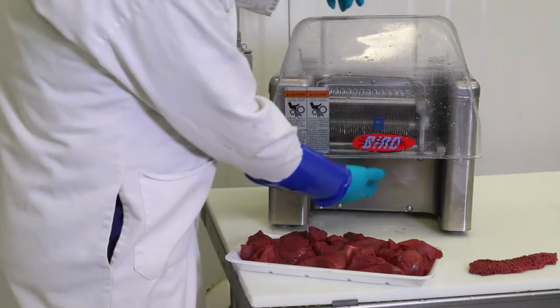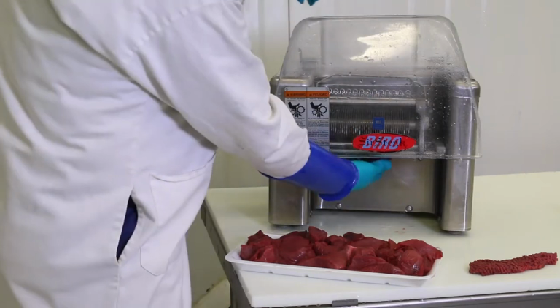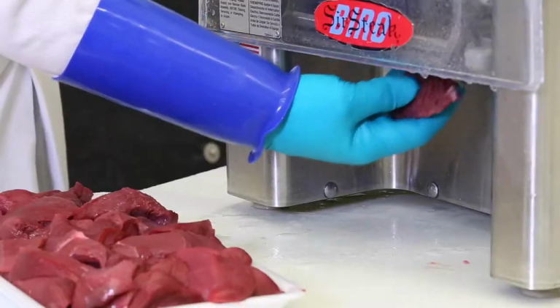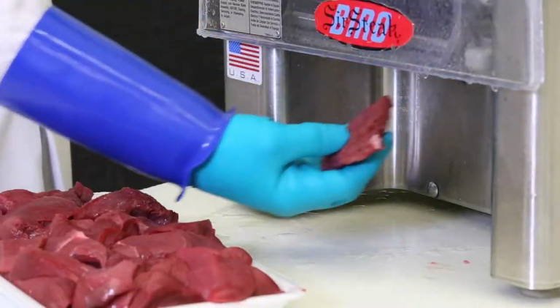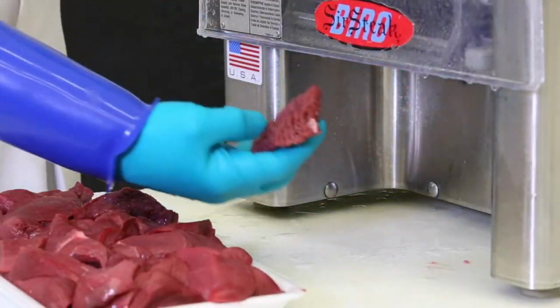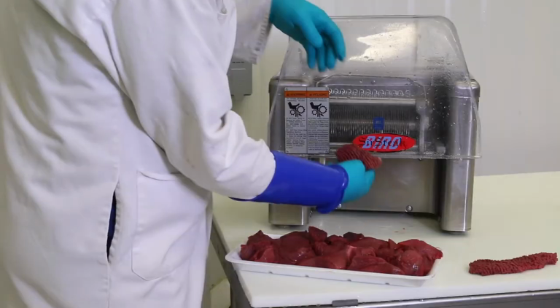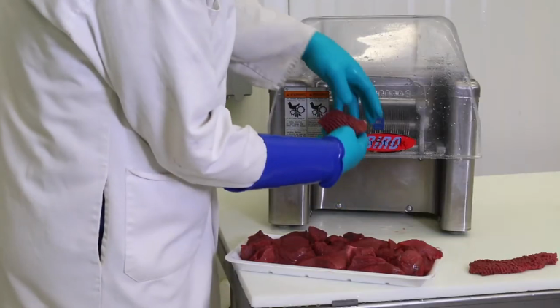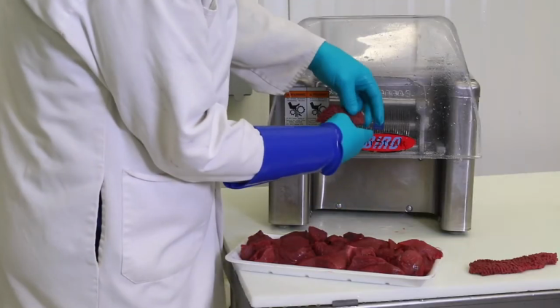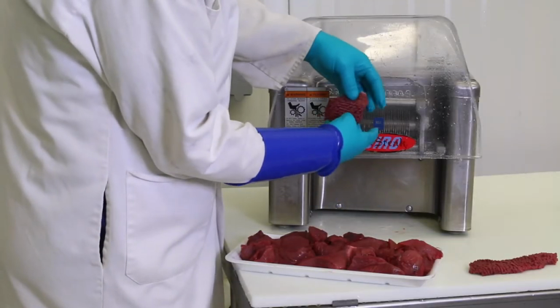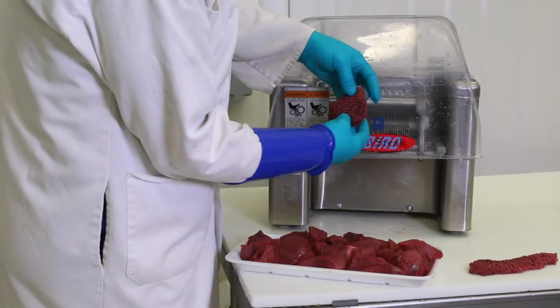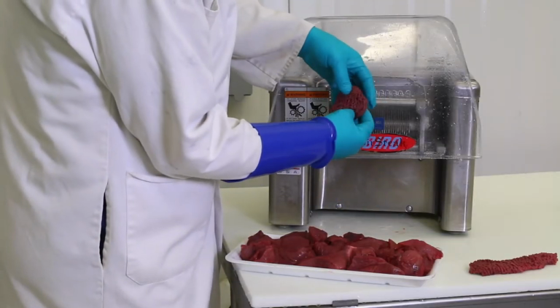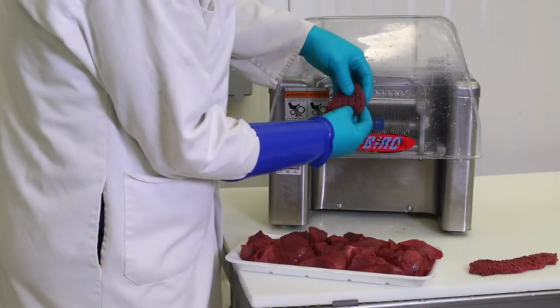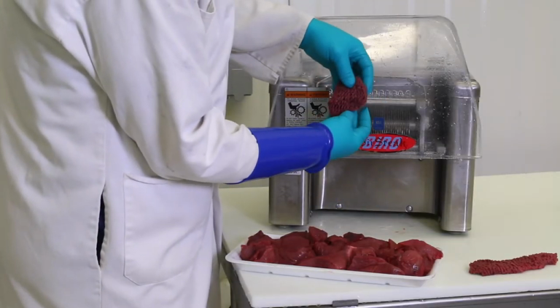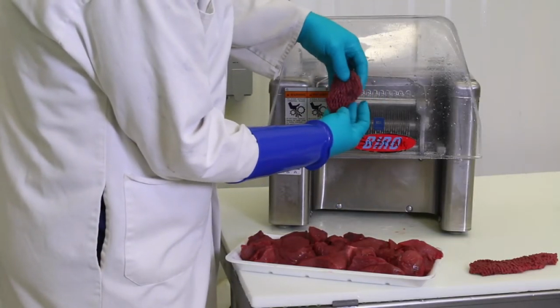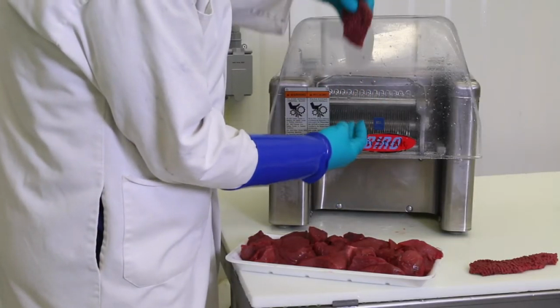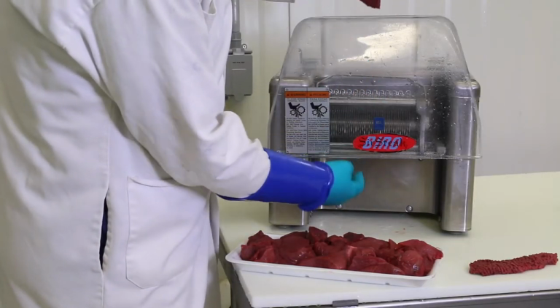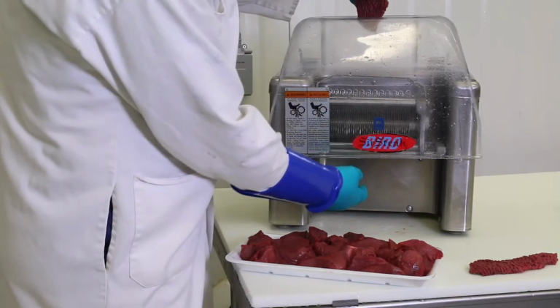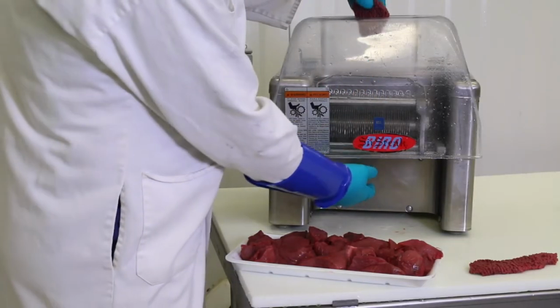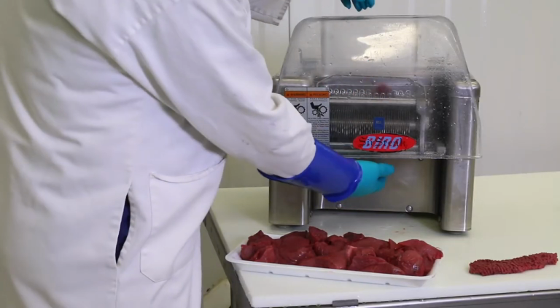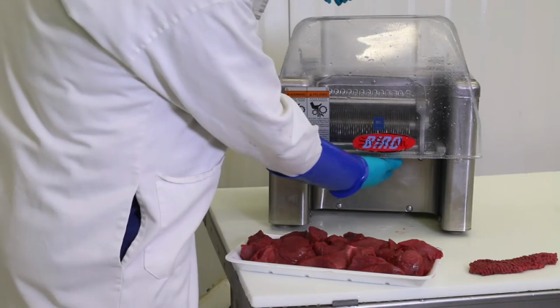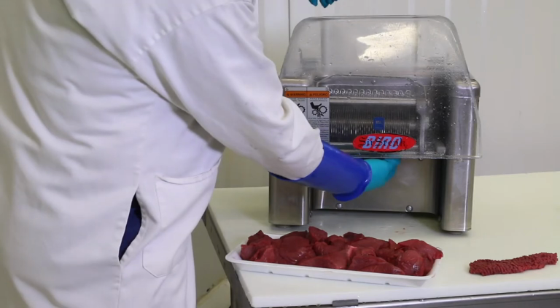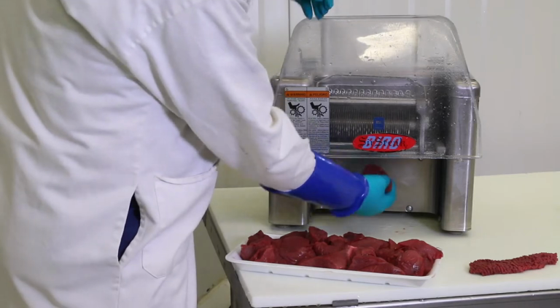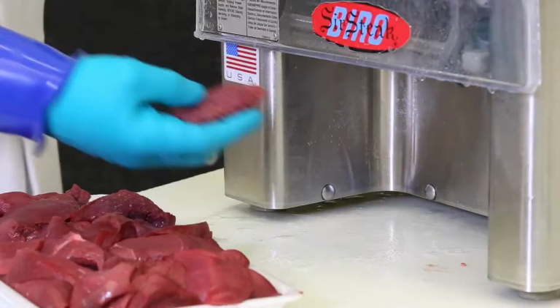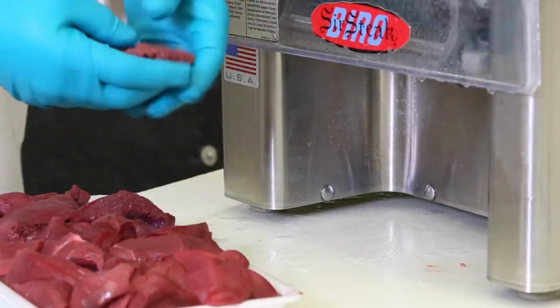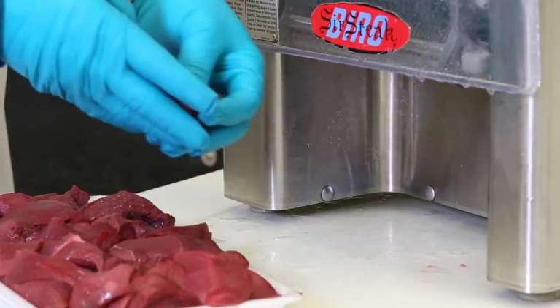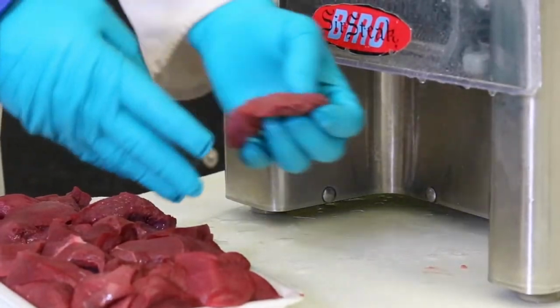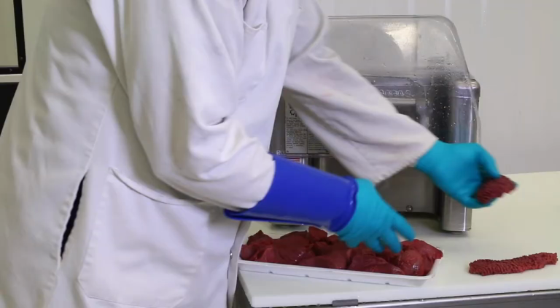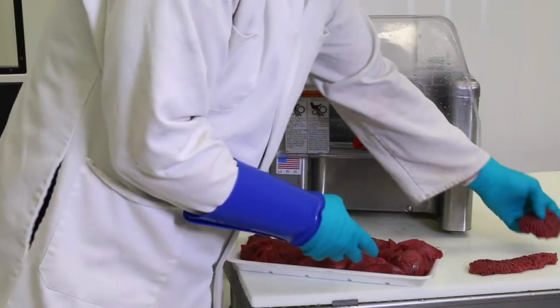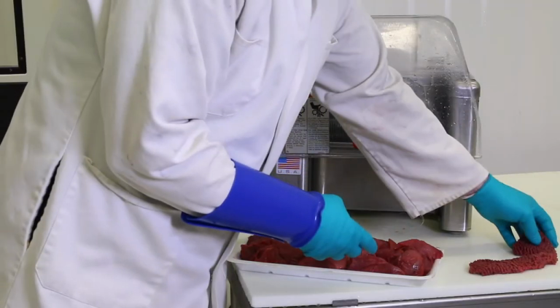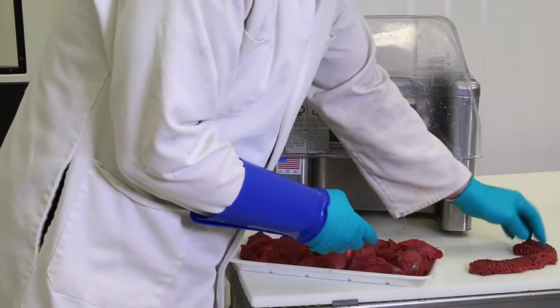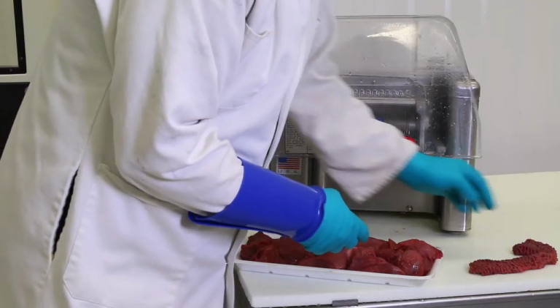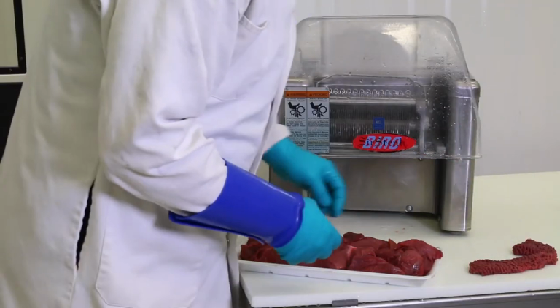To cube steak, simply run the meat through the processor until you get the texture you want. These steaks will be run through the processor three times.